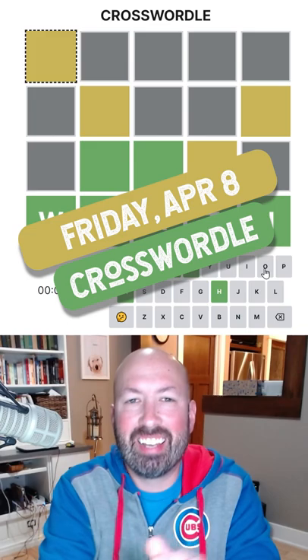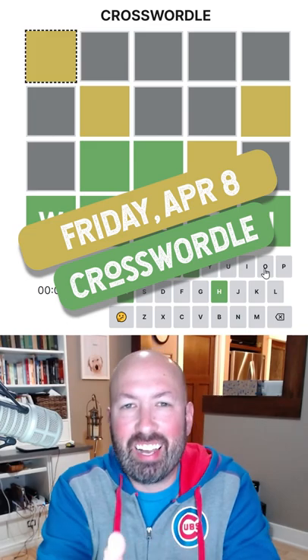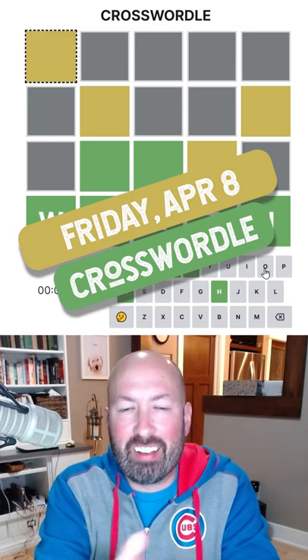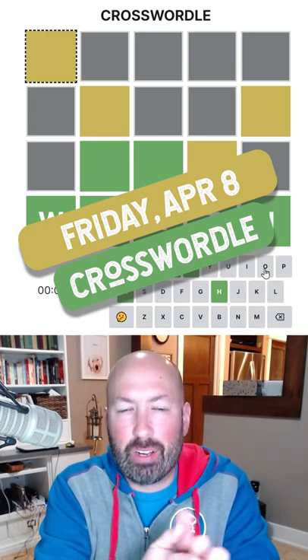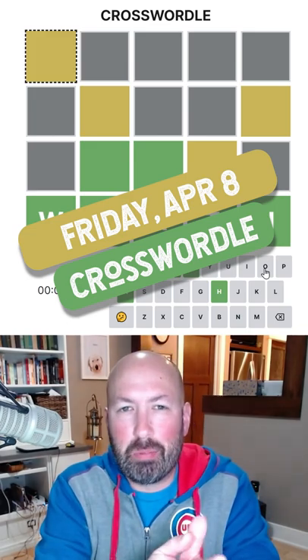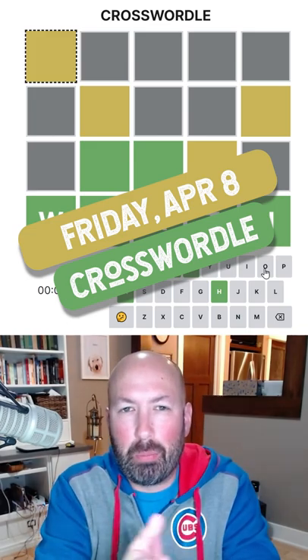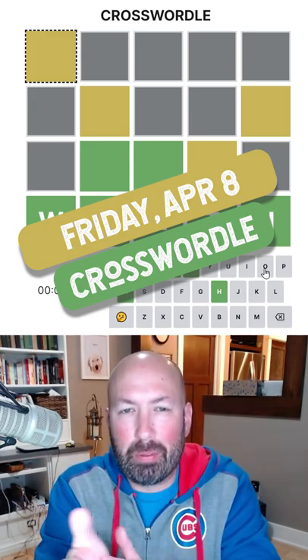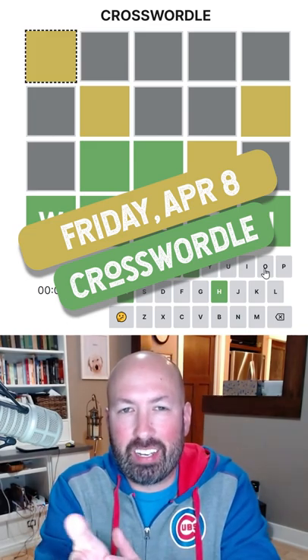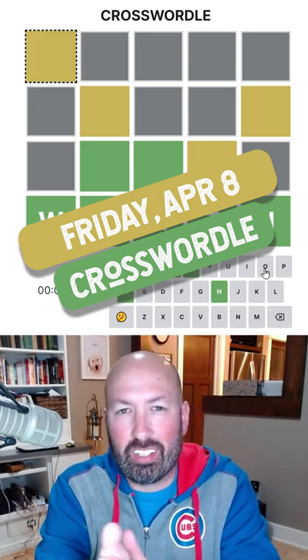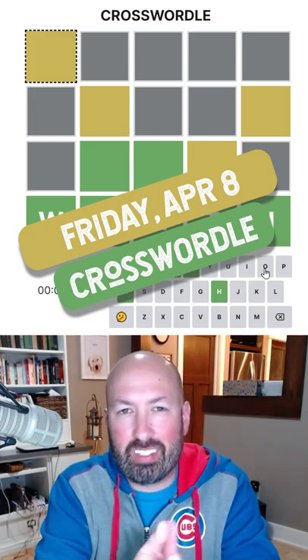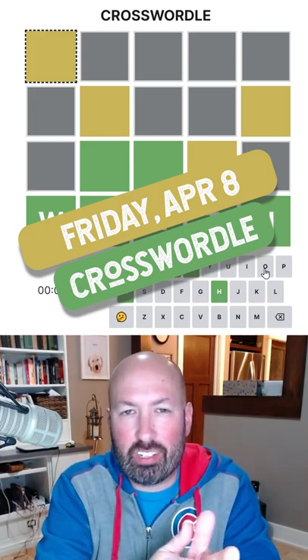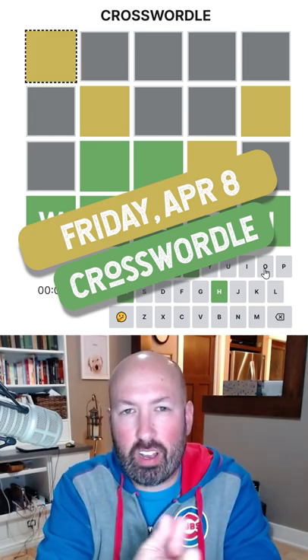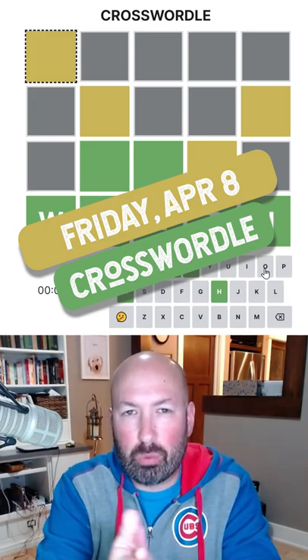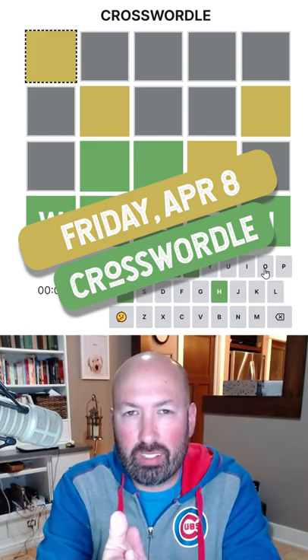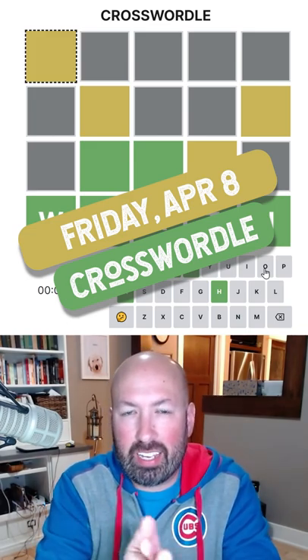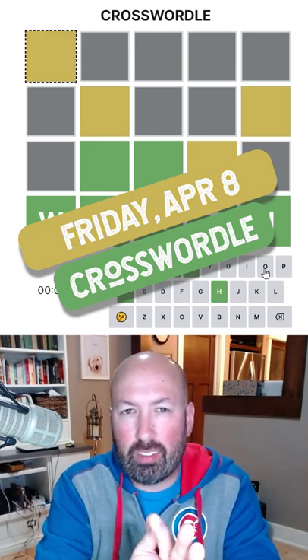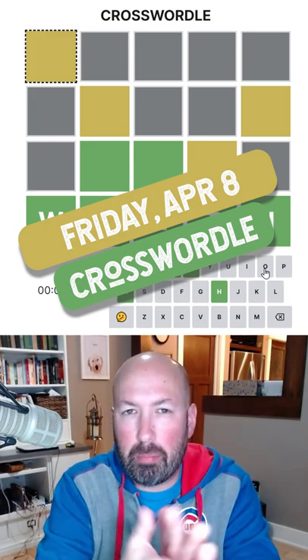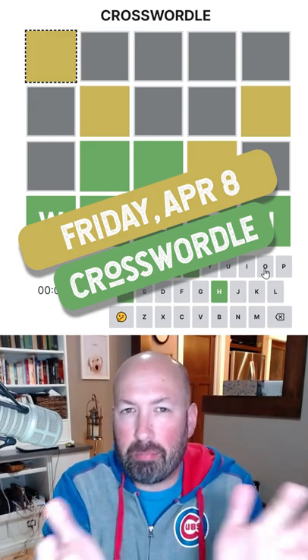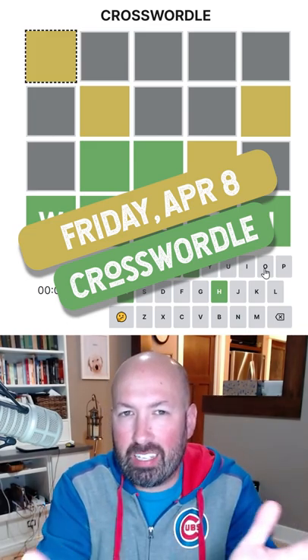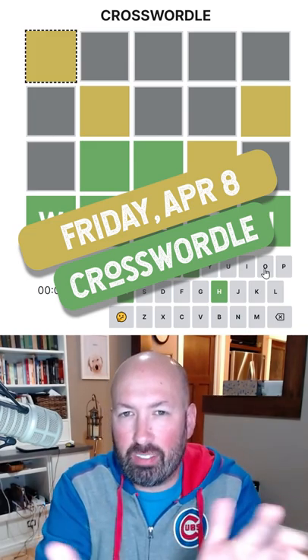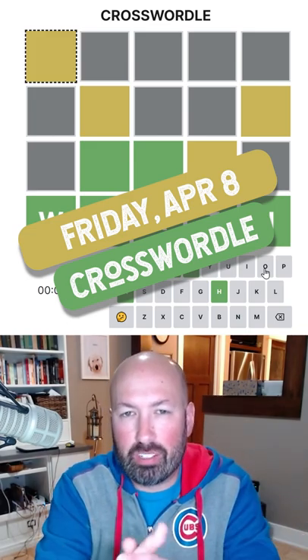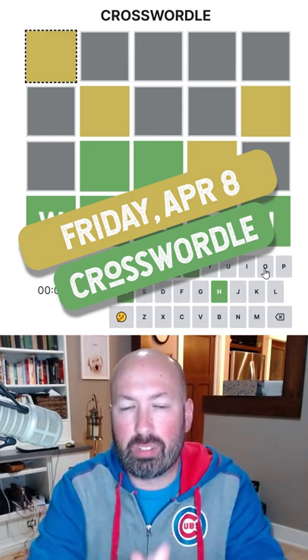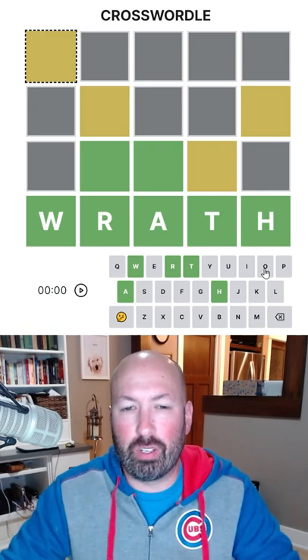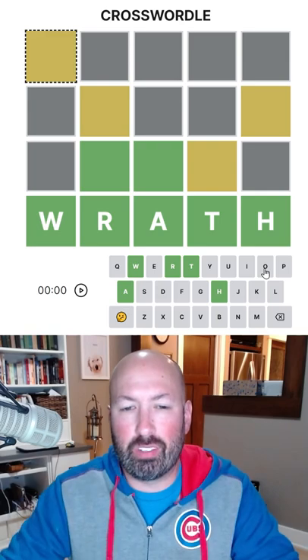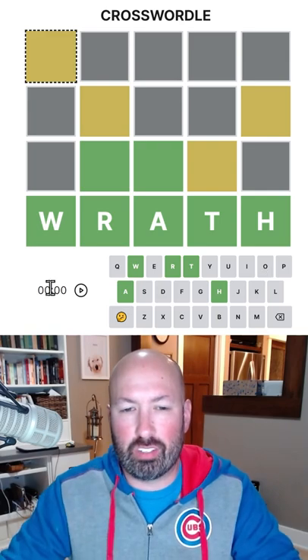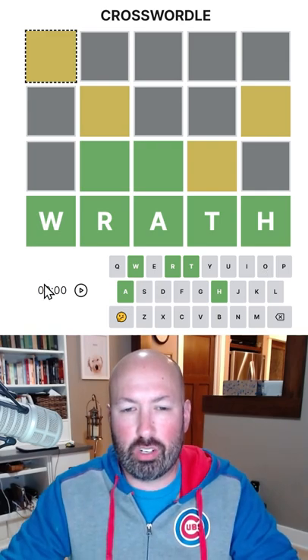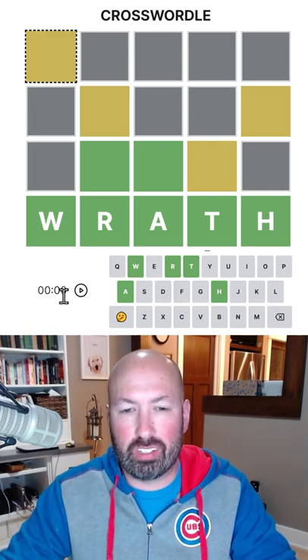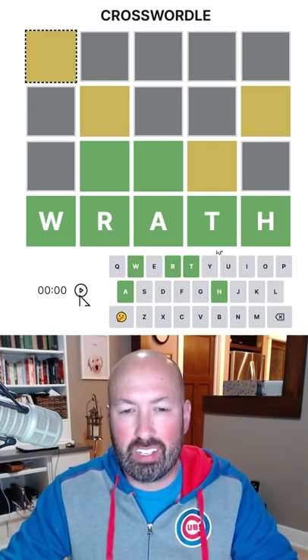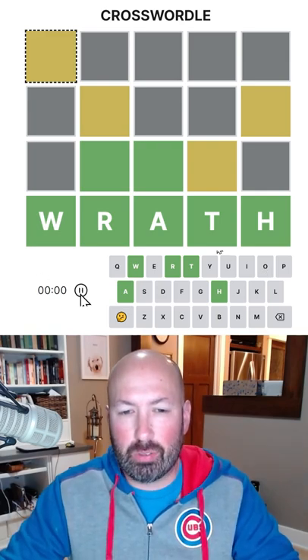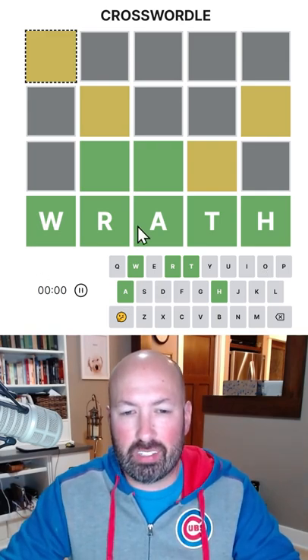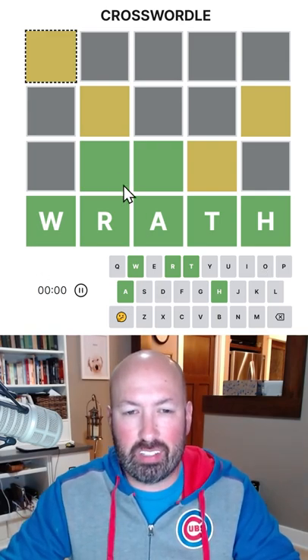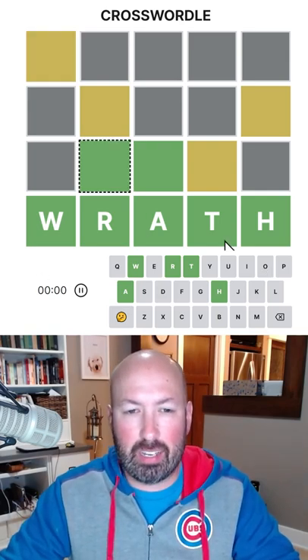Alright, so I heard from a few people that I should look at today's Crosswordle, and I gather that it might be an easy one. So we'll see if we can do this as a short. So we're going to start the timer.